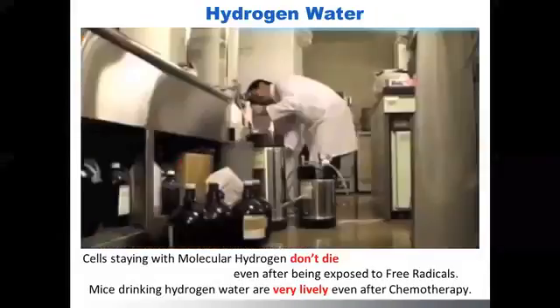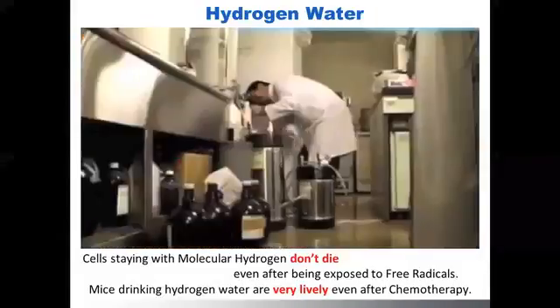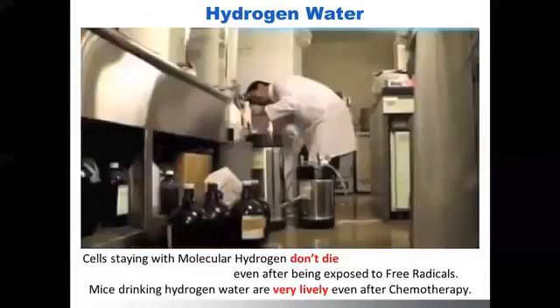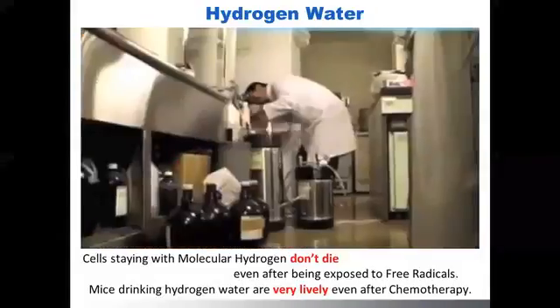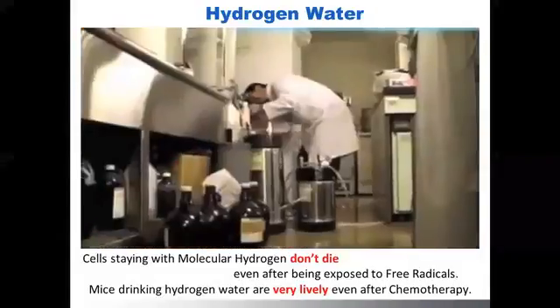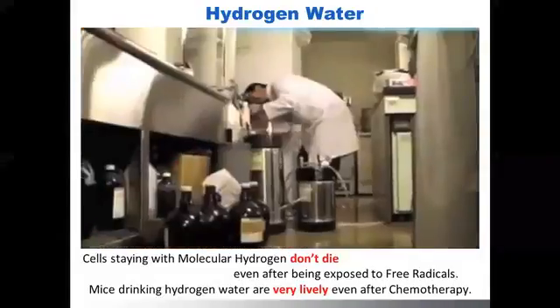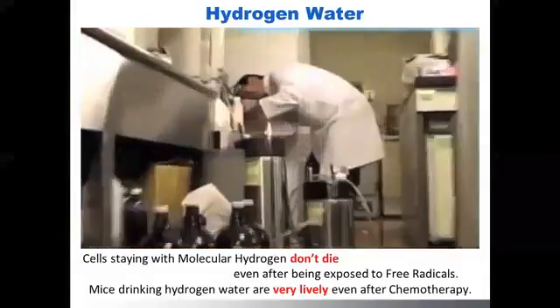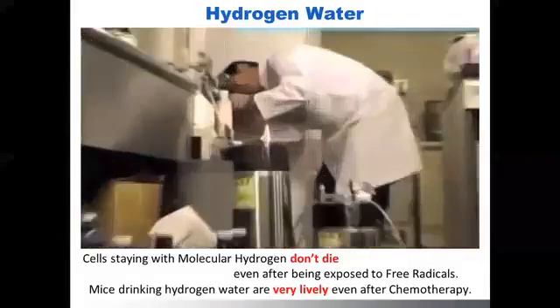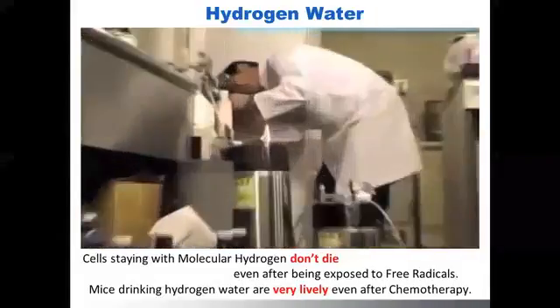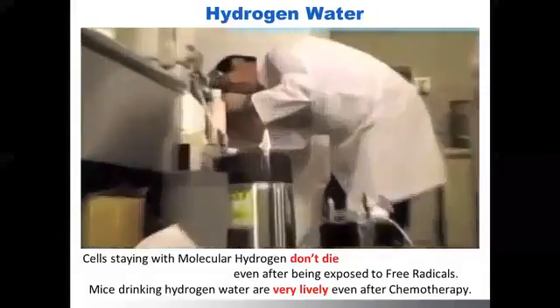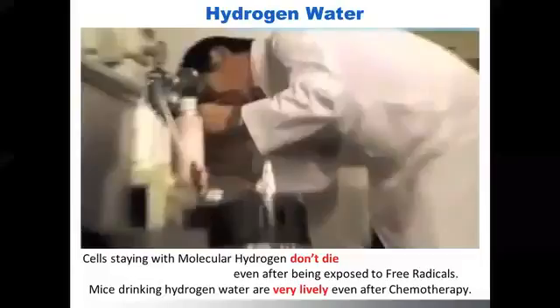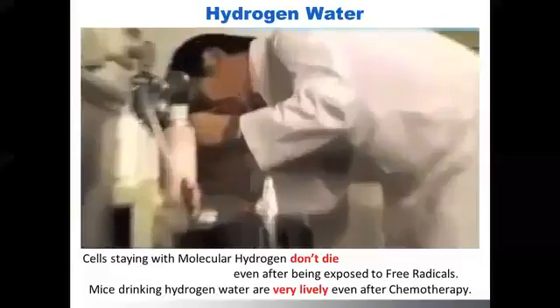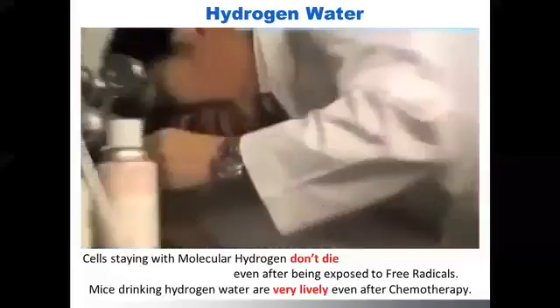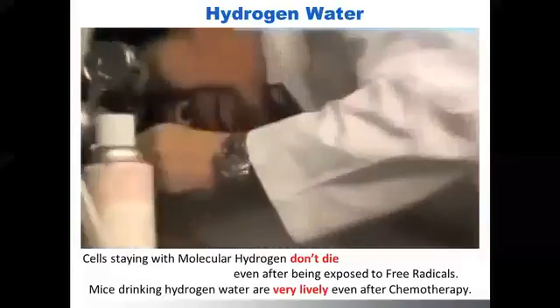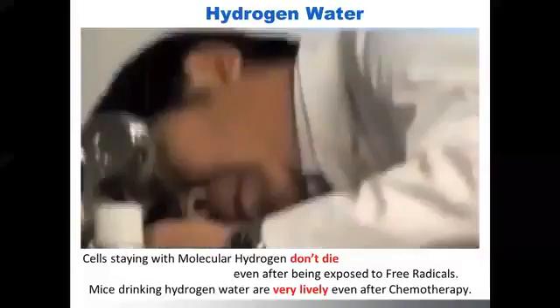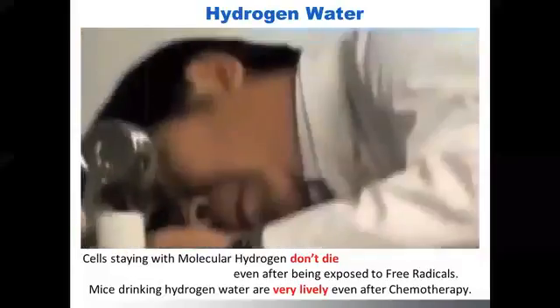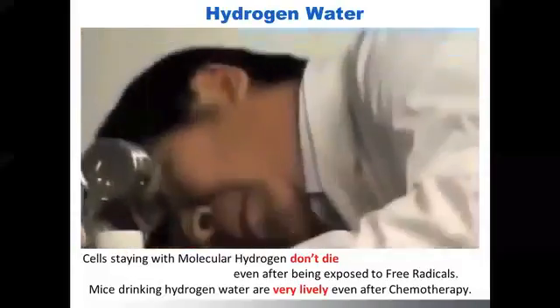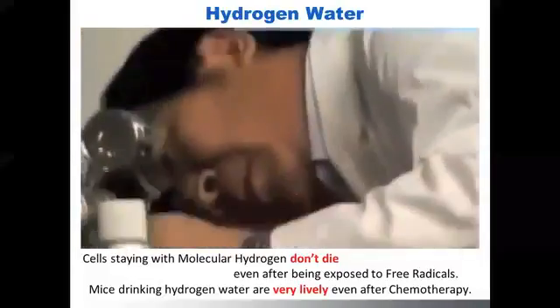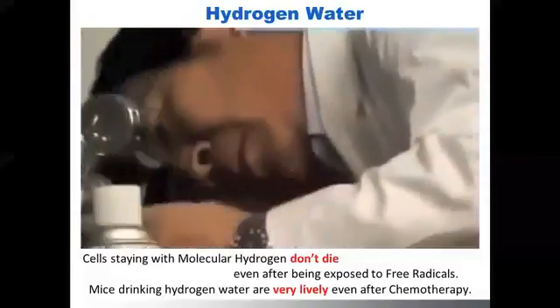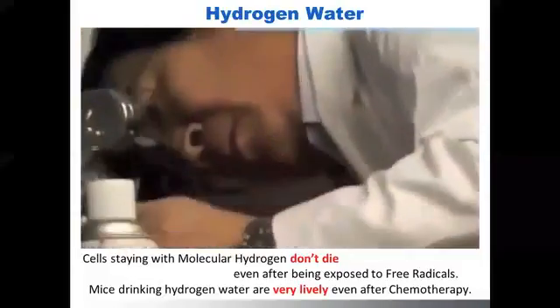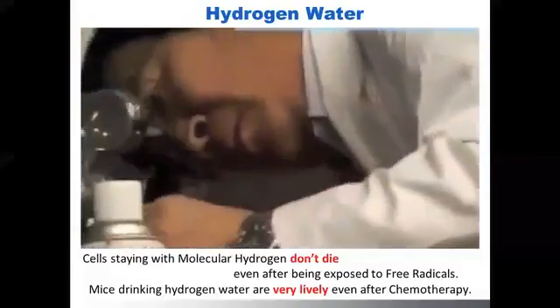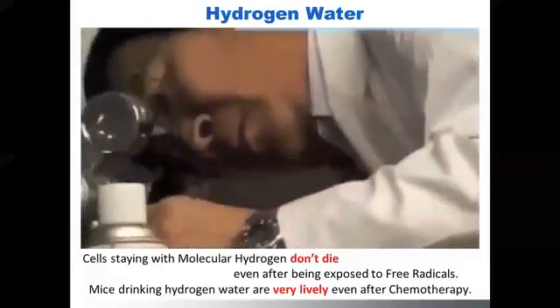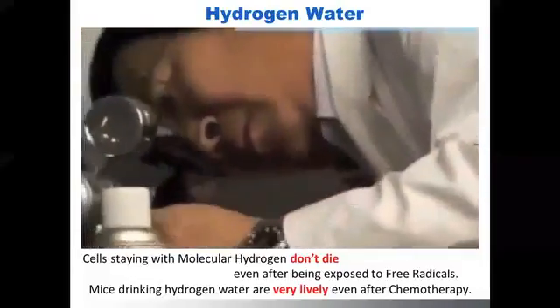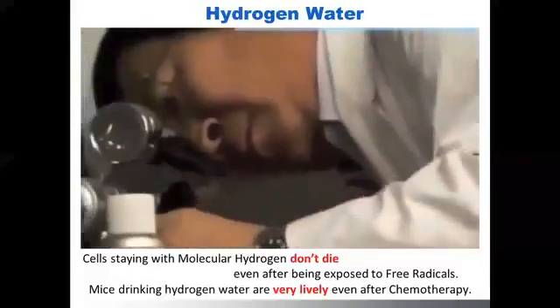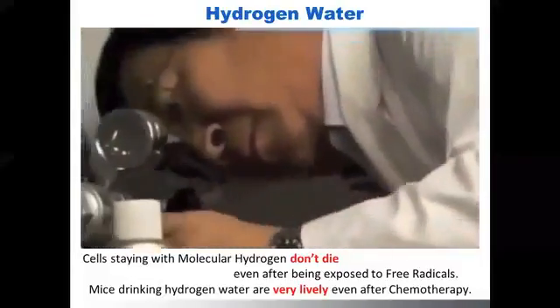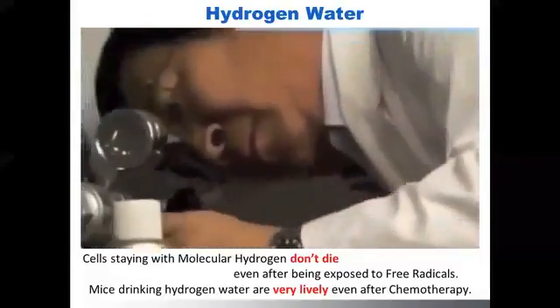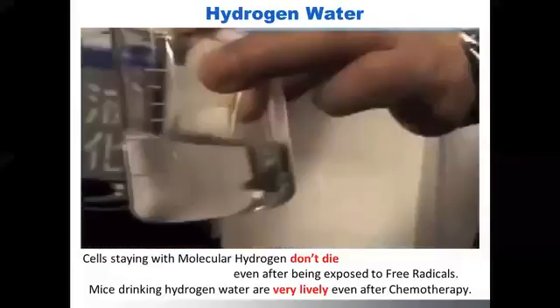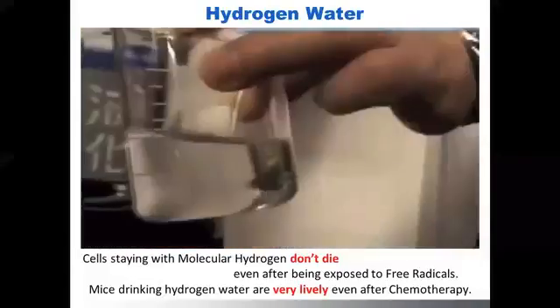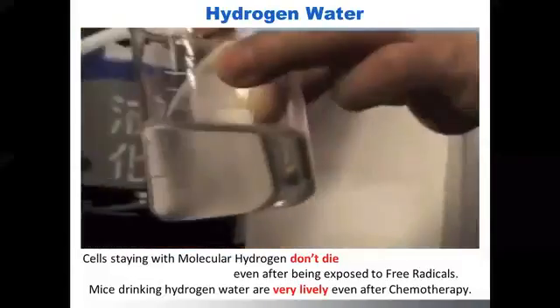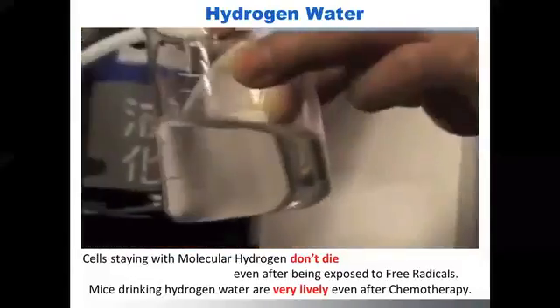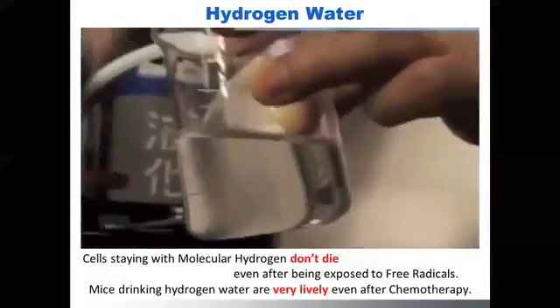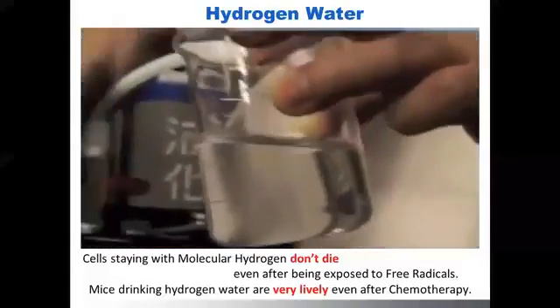This researcher is trying to develop more clinical applications of hydrogen water use.